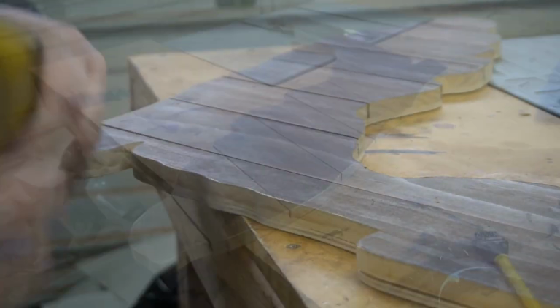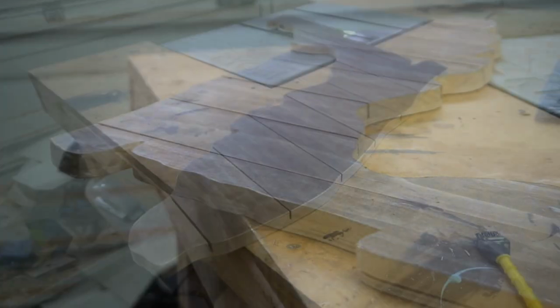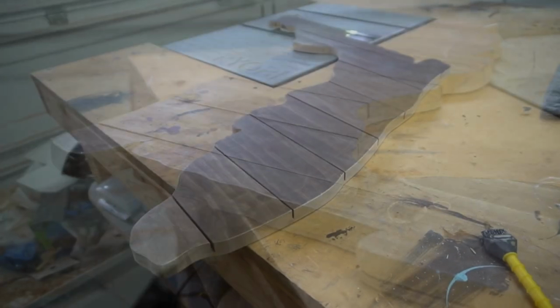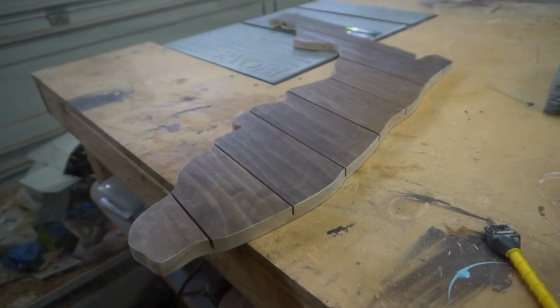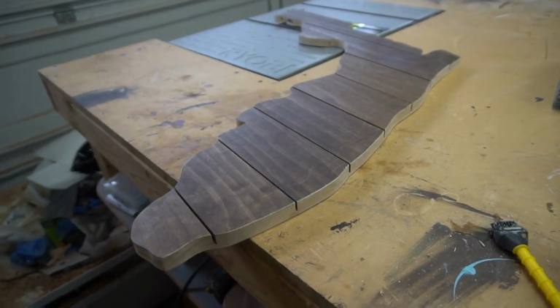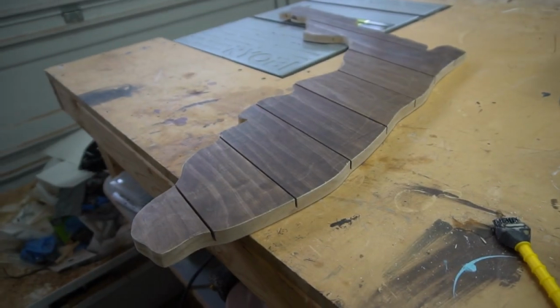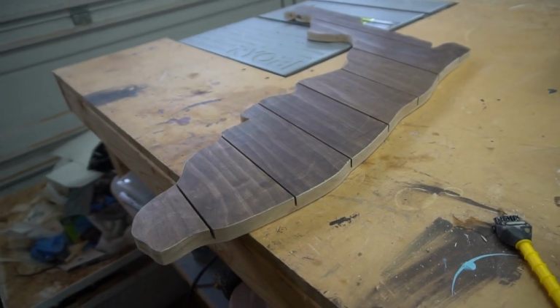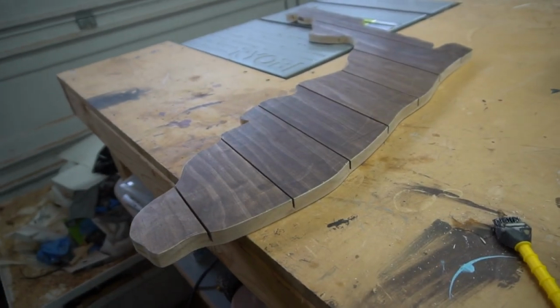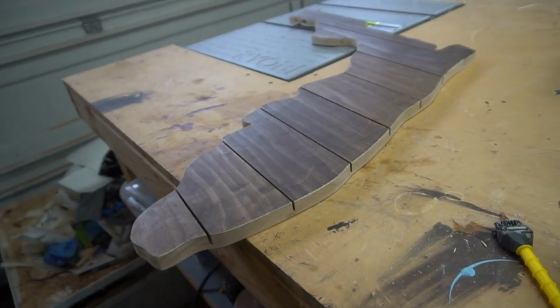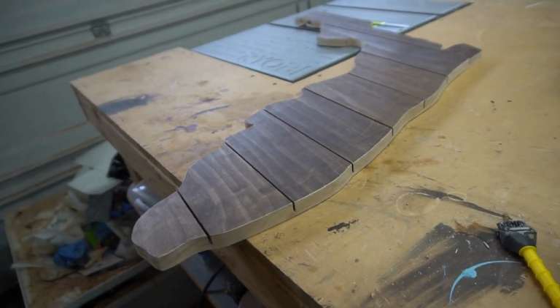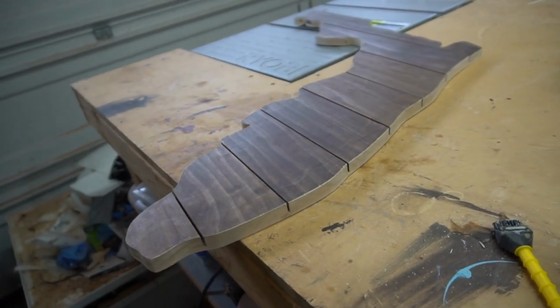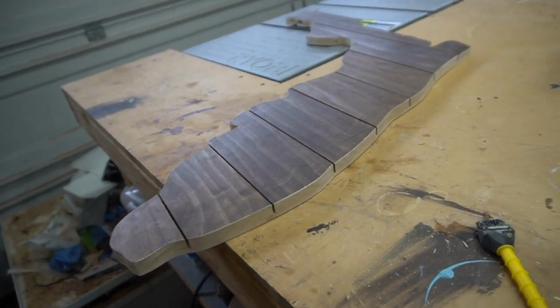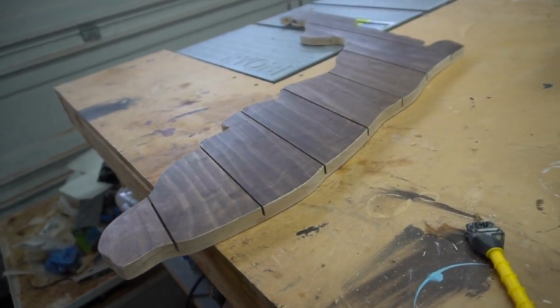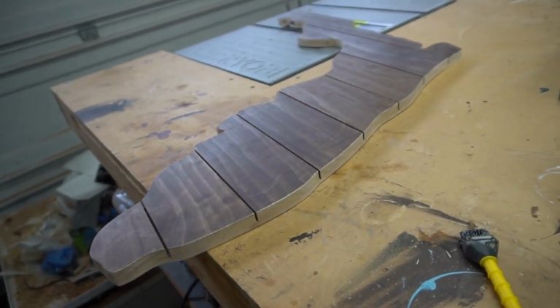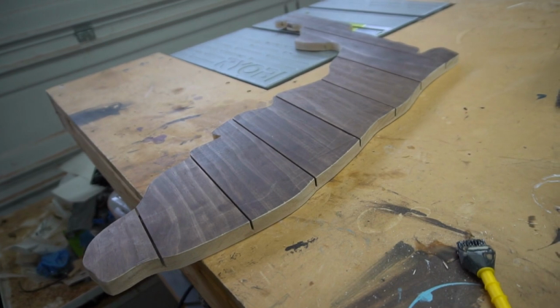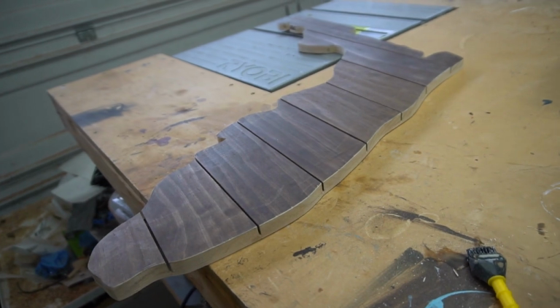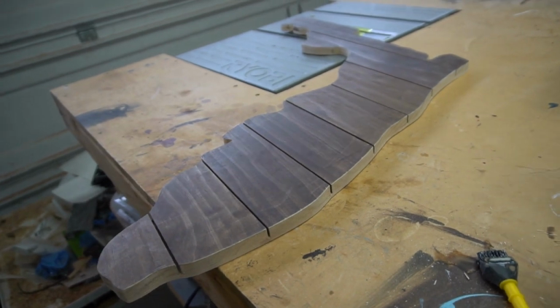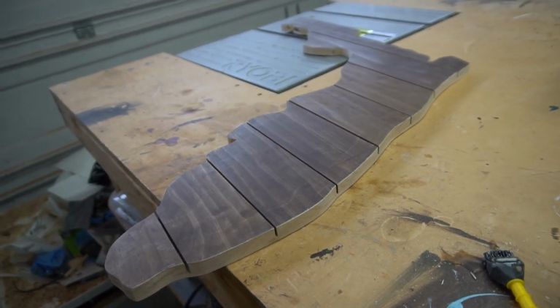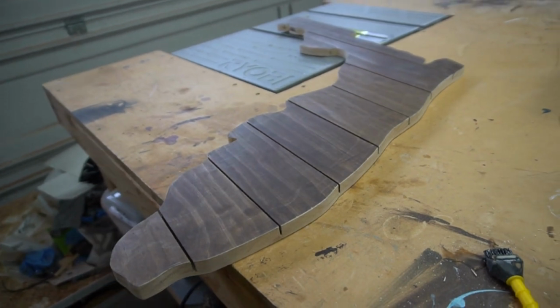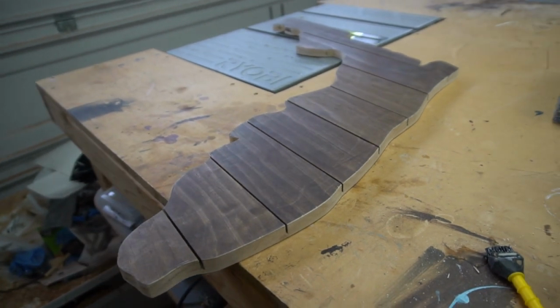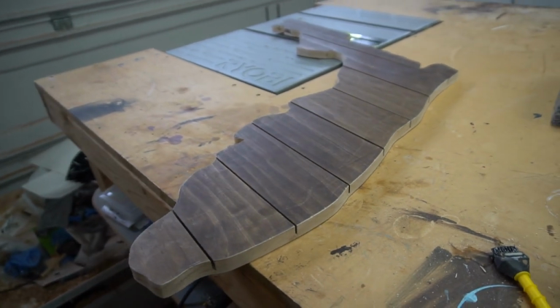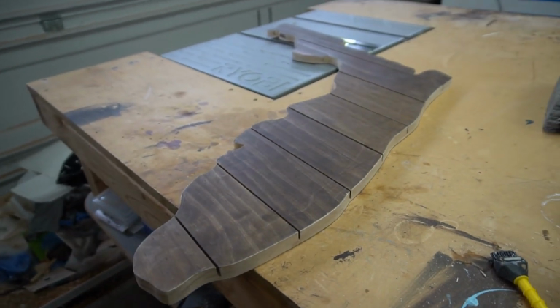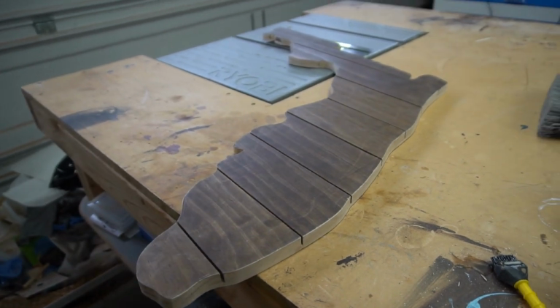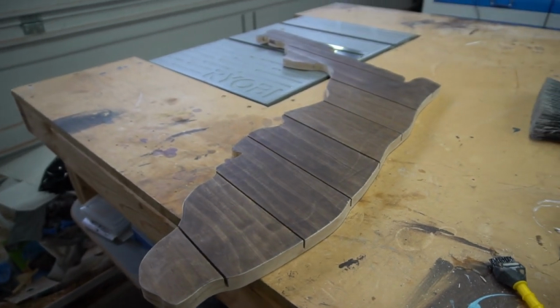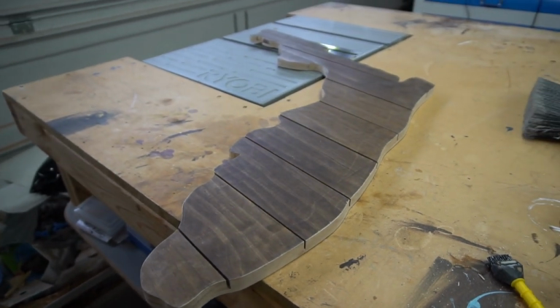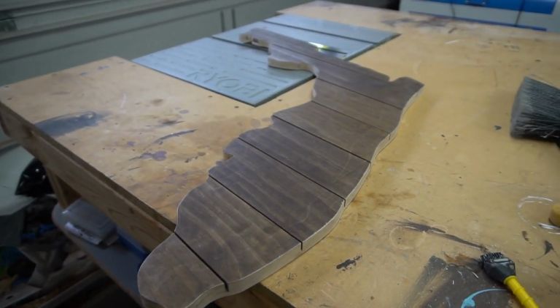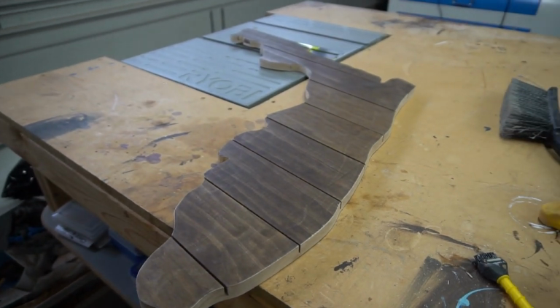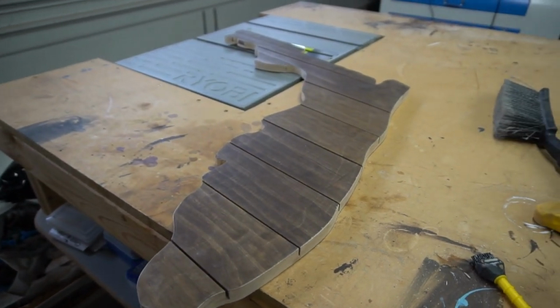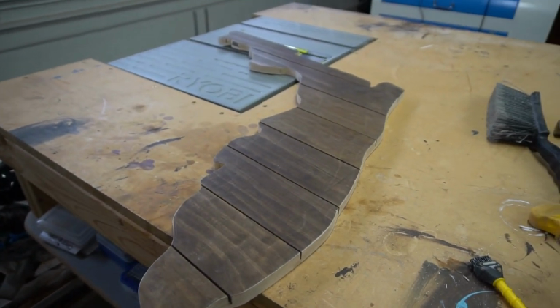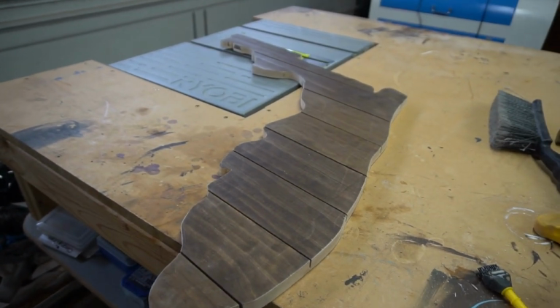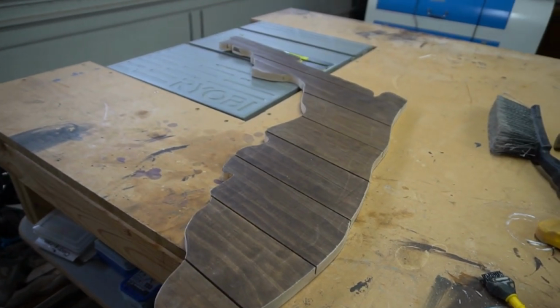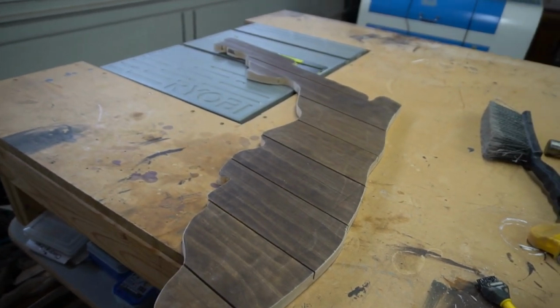After sanding all the edges down, I went back over with some stain just to cover the sides.